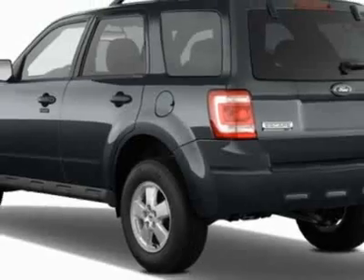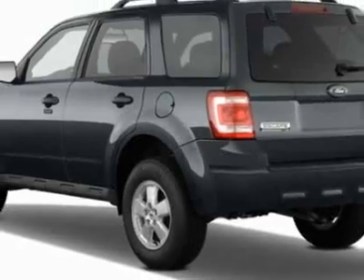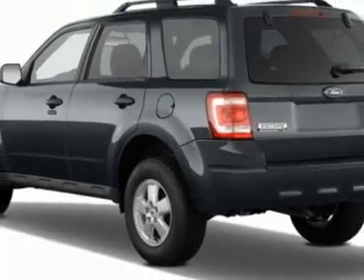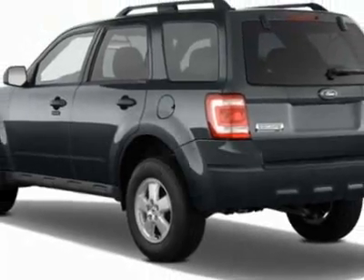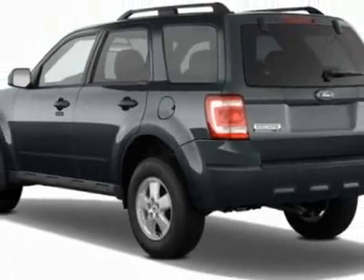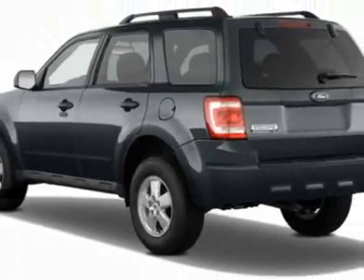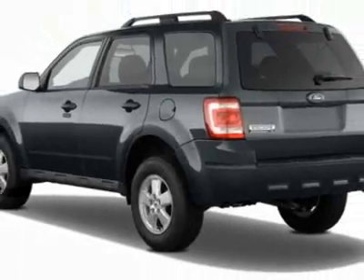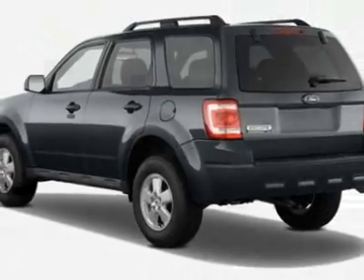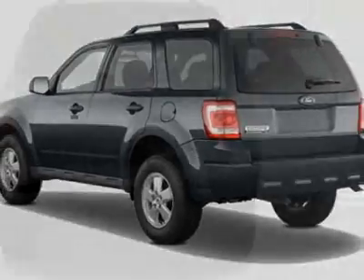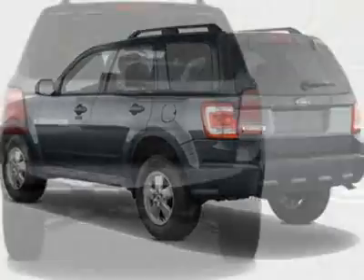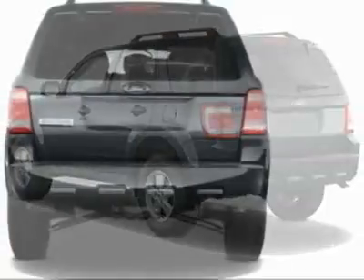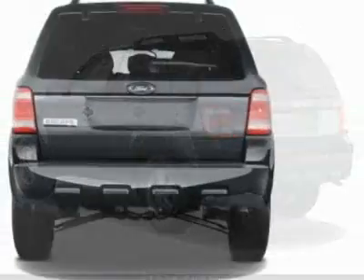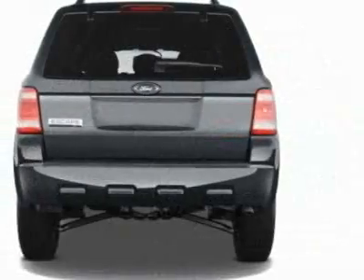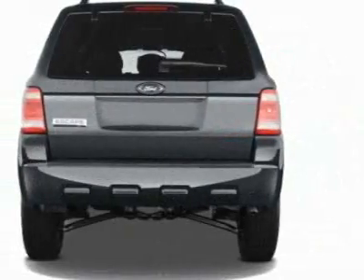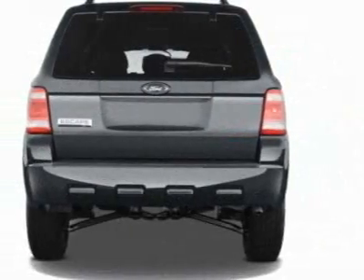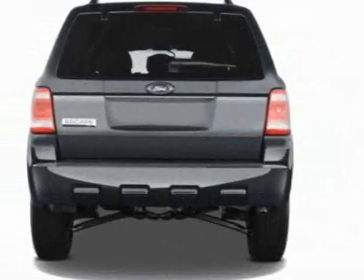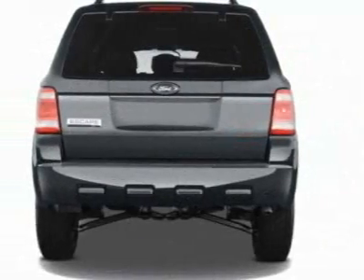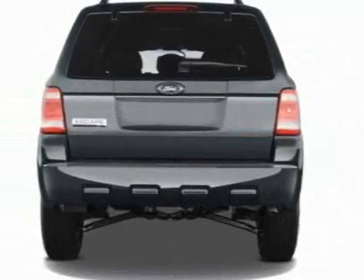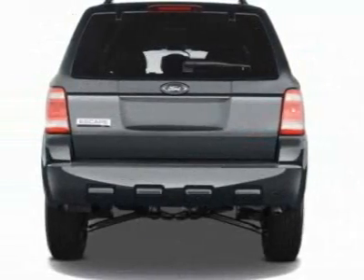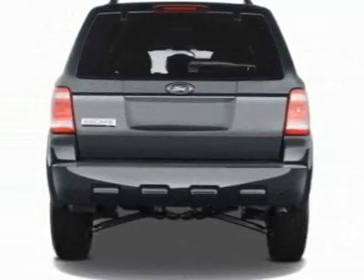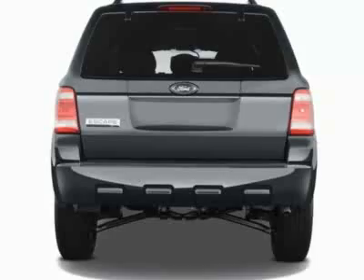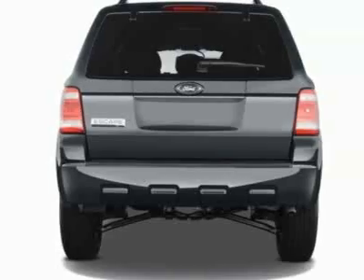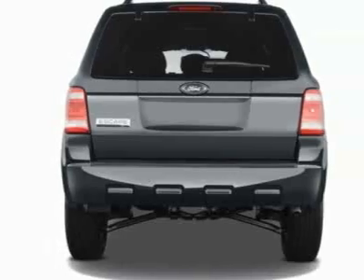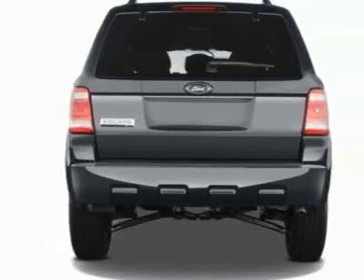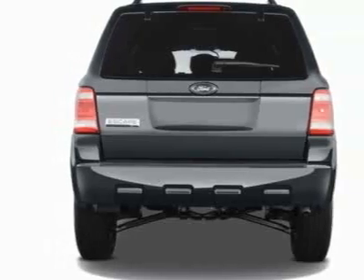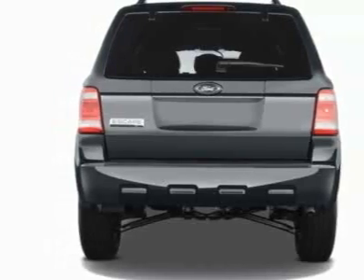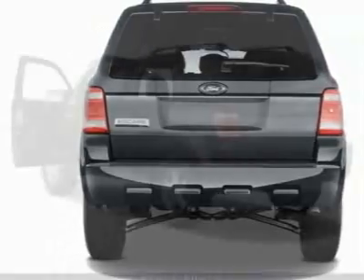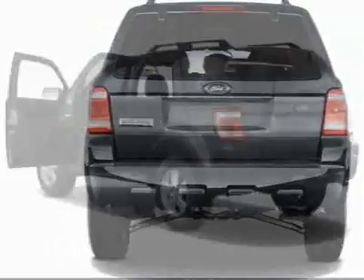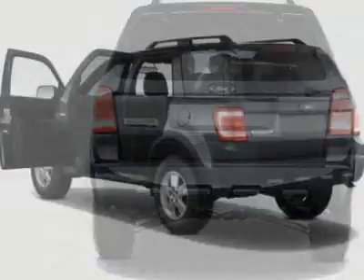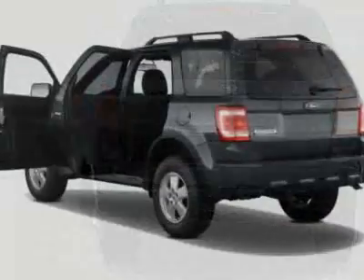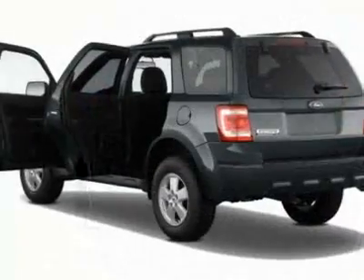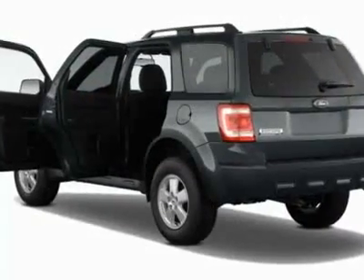This Escape boasts a 2.5 liter inline 4 engine and has a 6-speed automatic transmission.